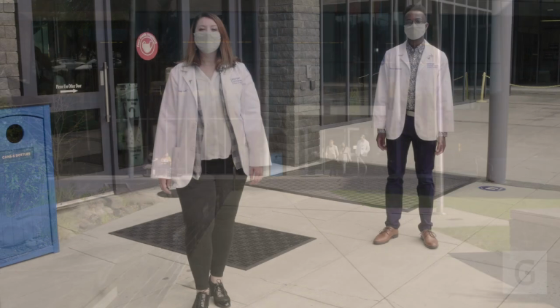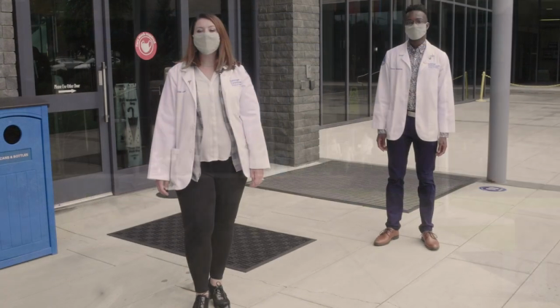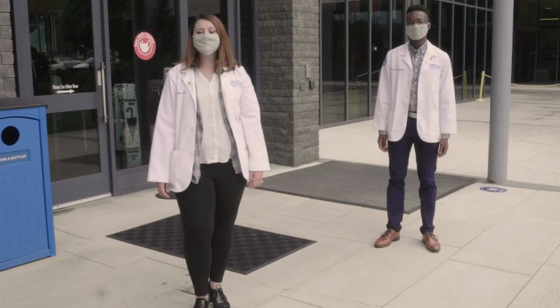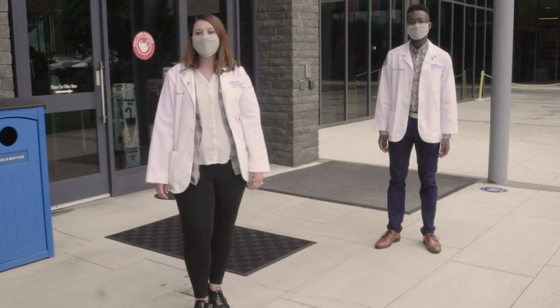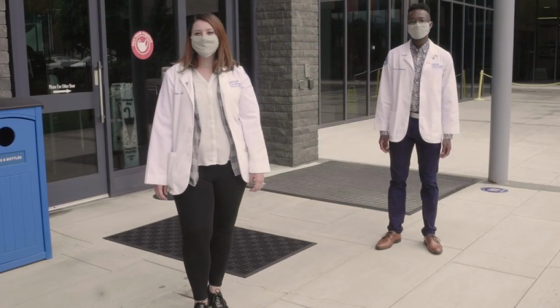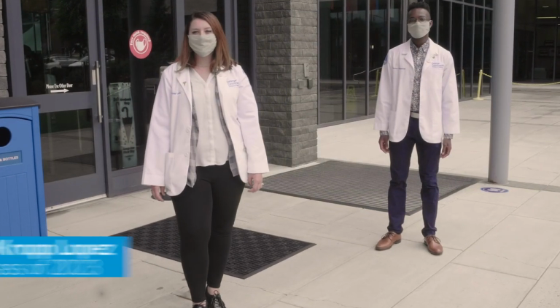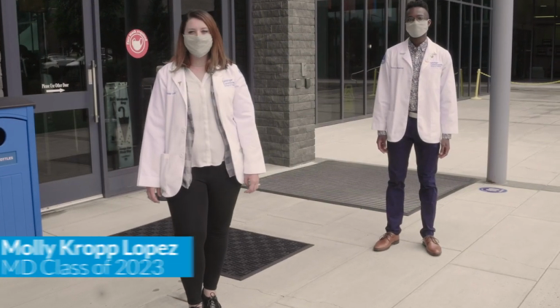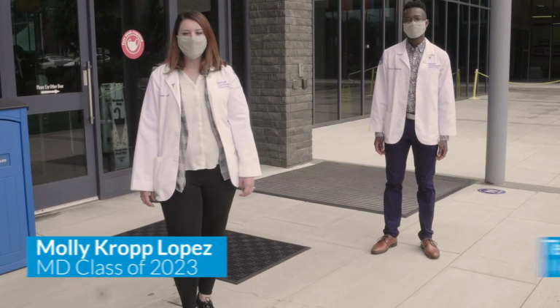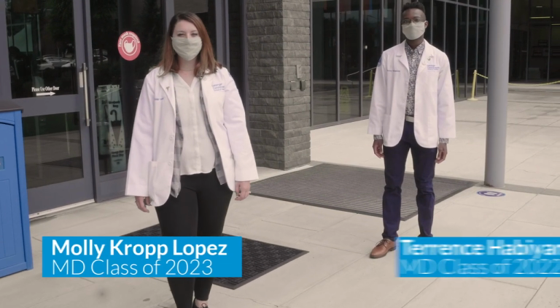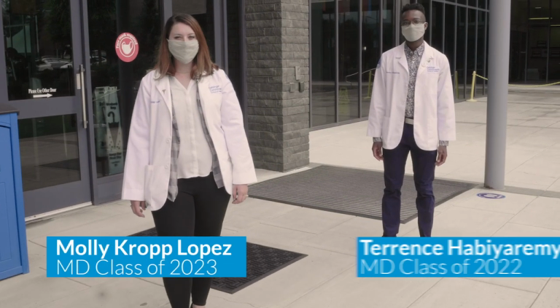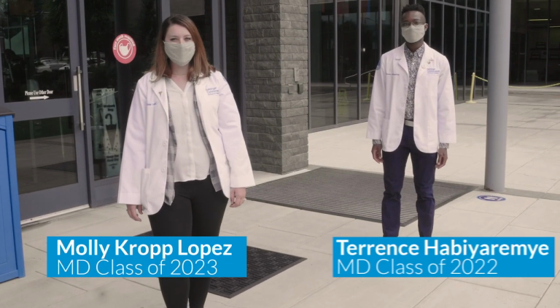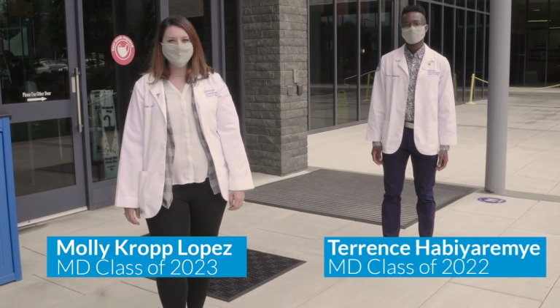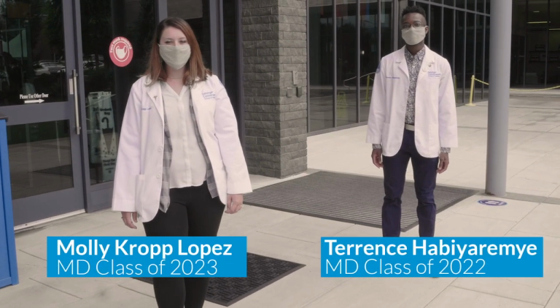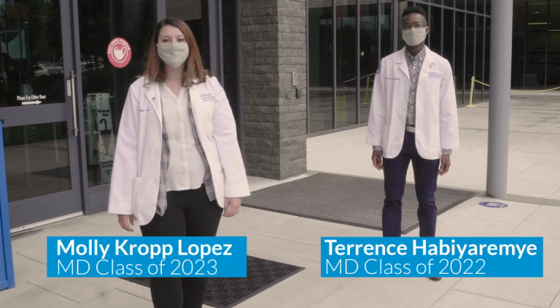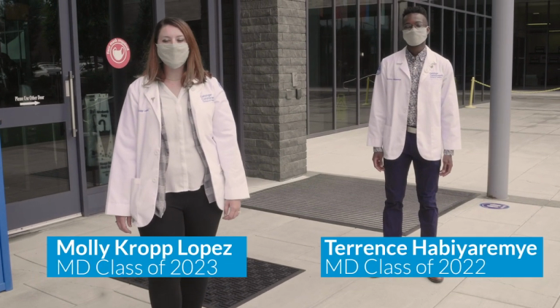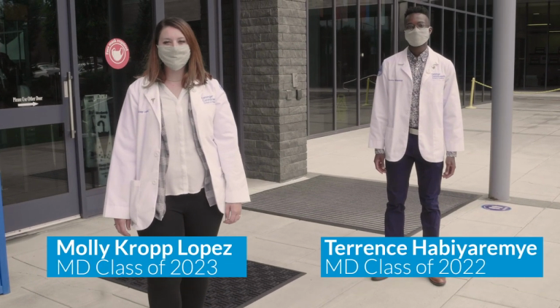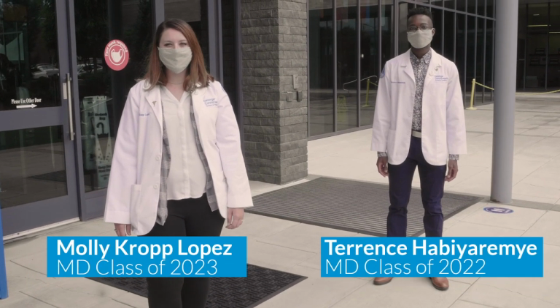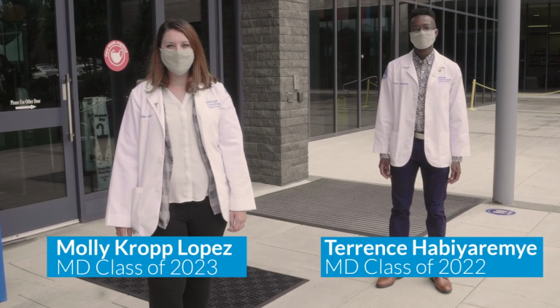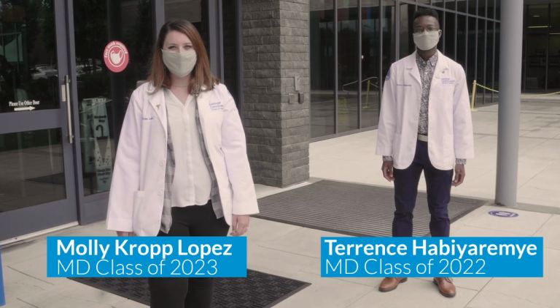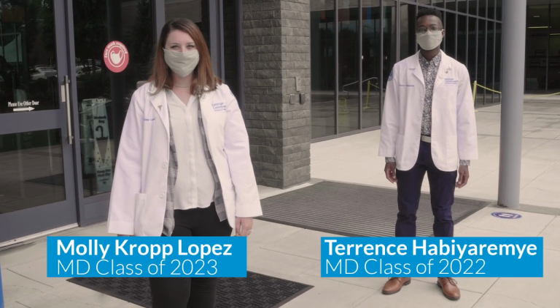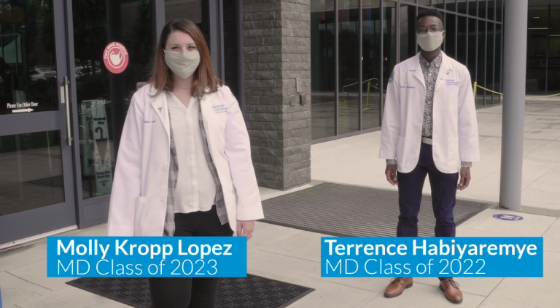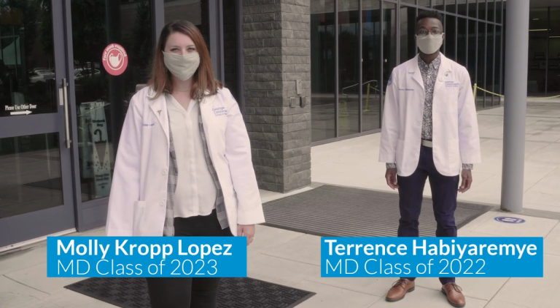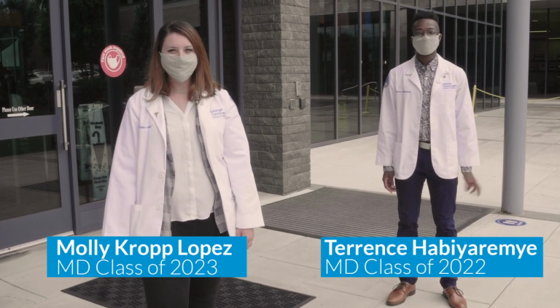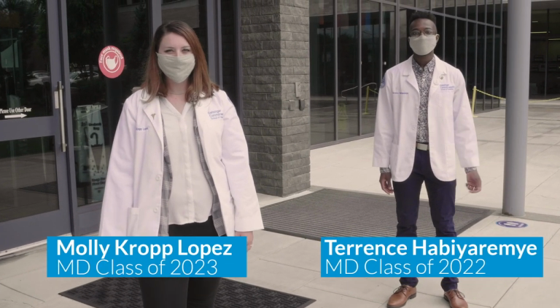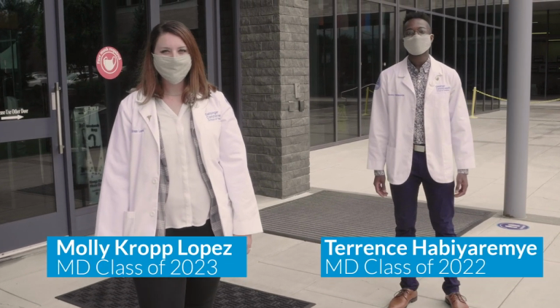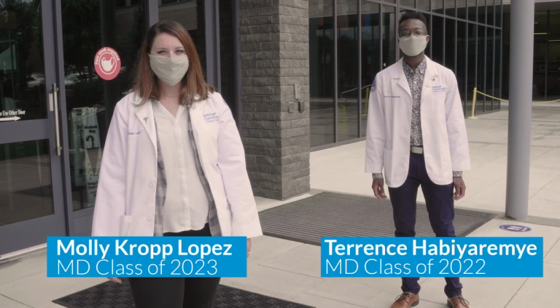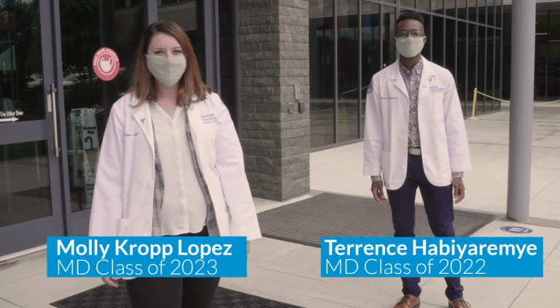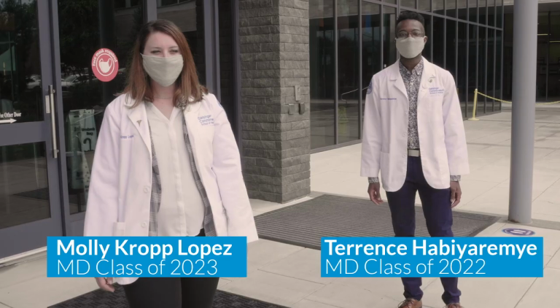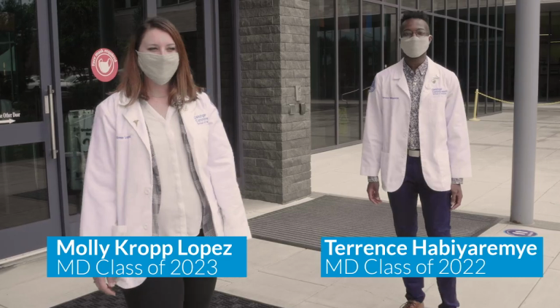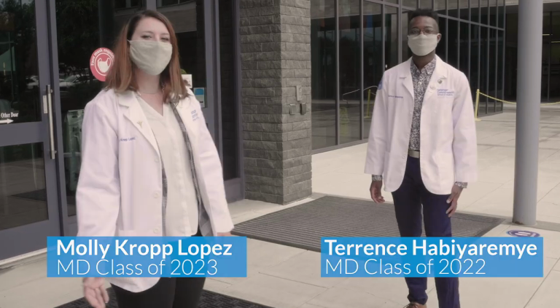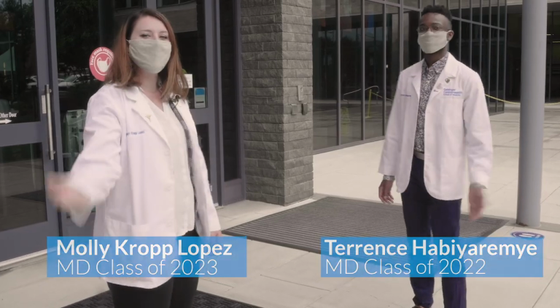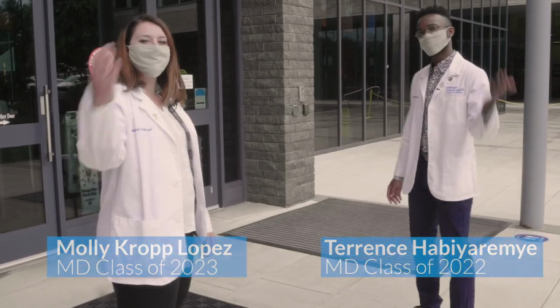Welcome to Geisinger Commonwealth School of Medicine in Scranton, Pennsylvania. Today we're going to show you around. Come on!